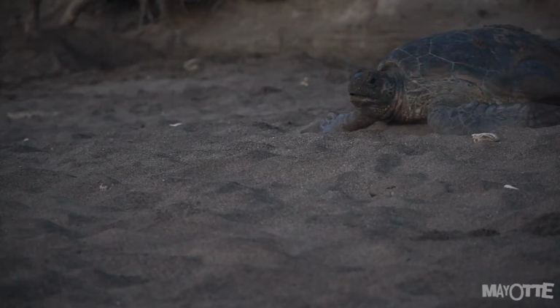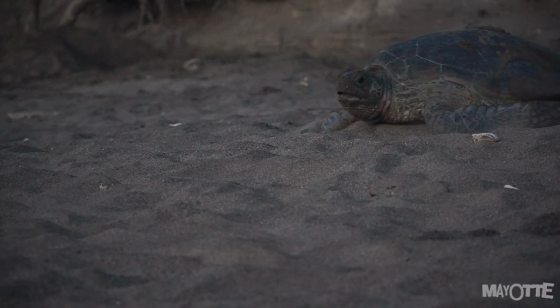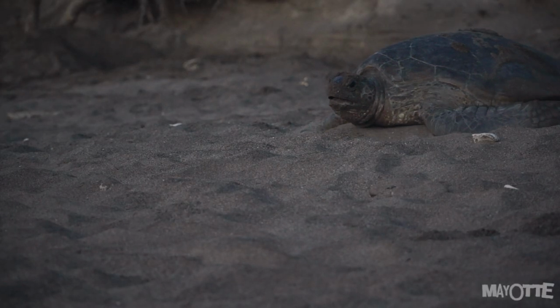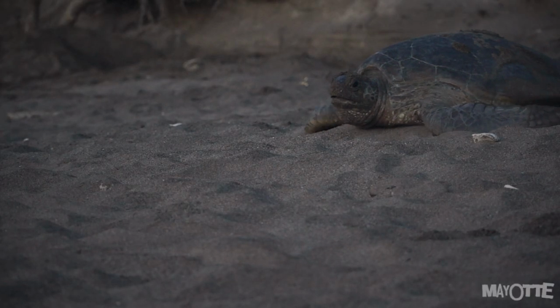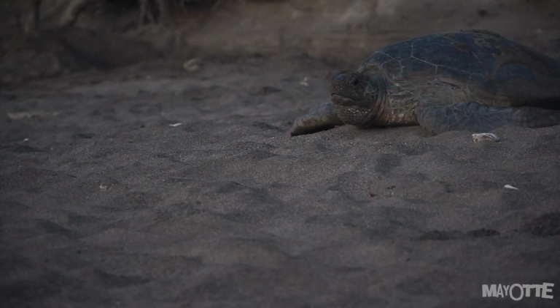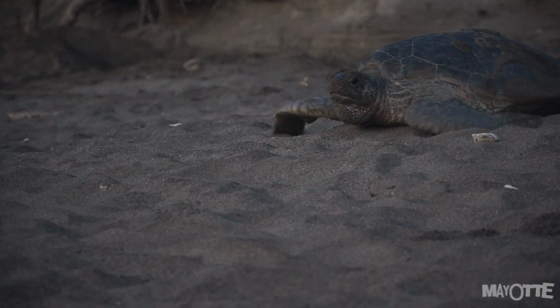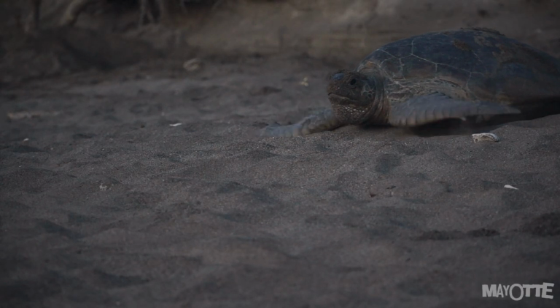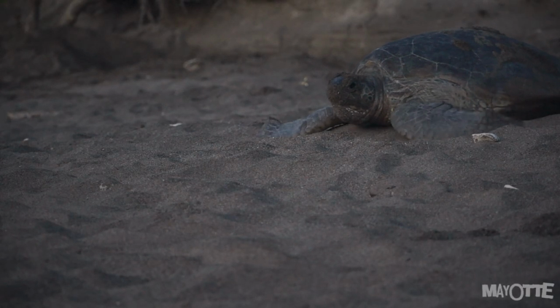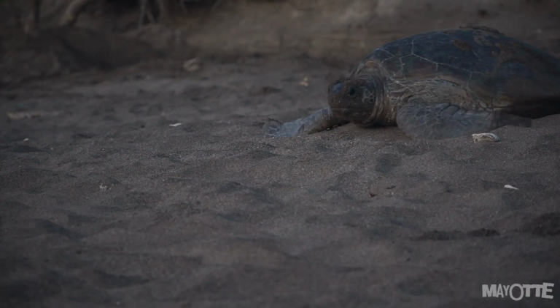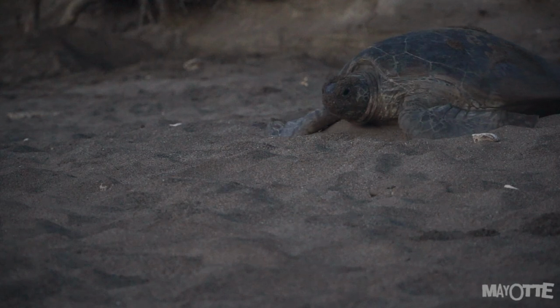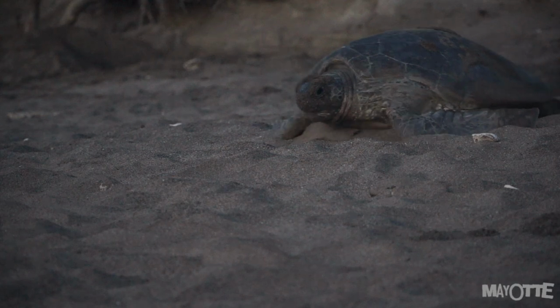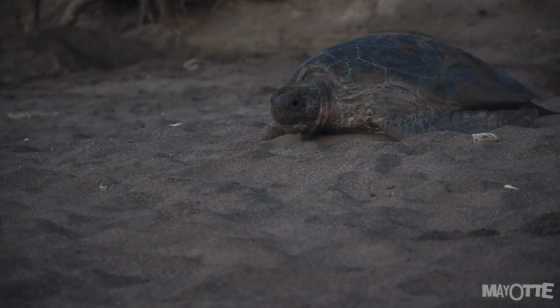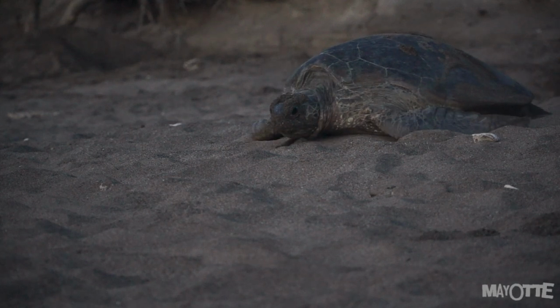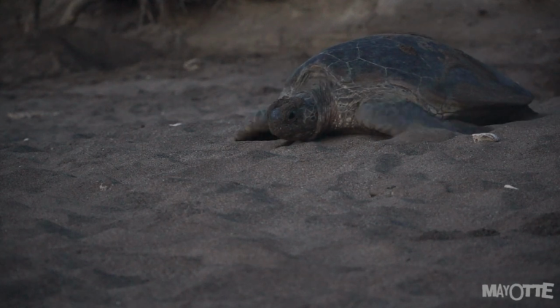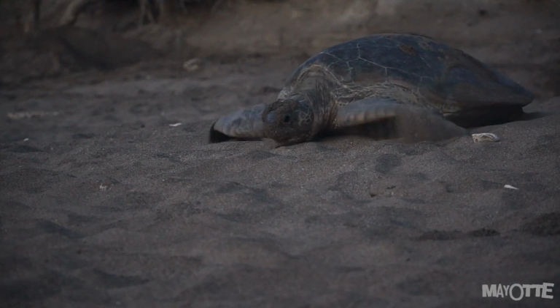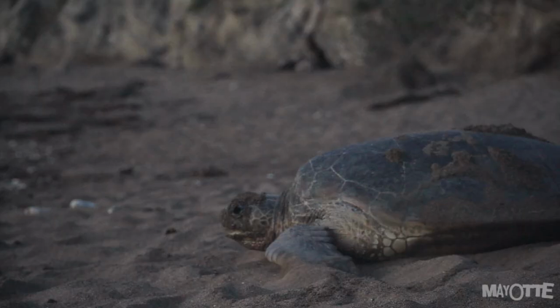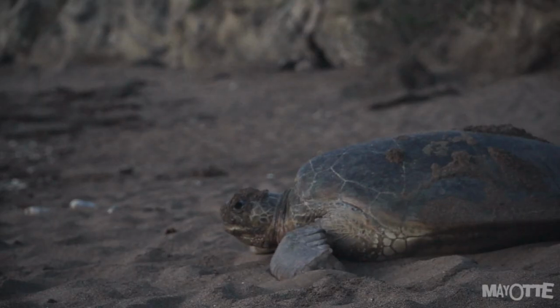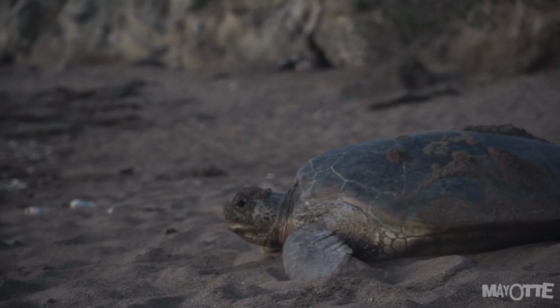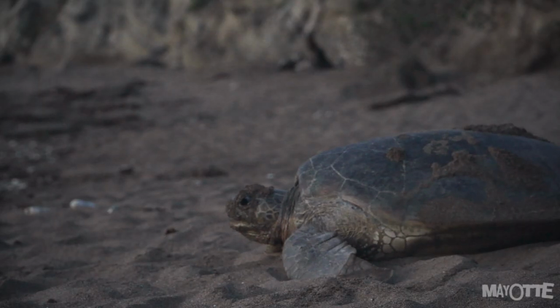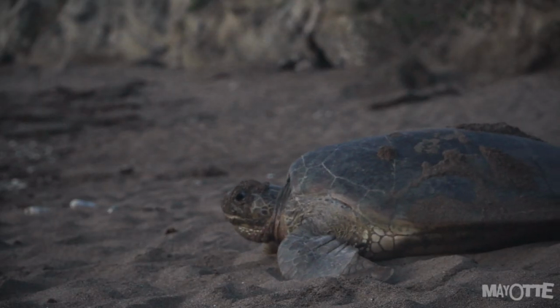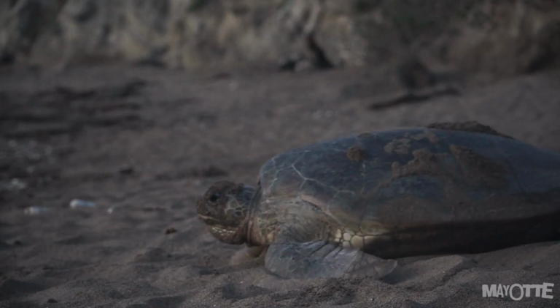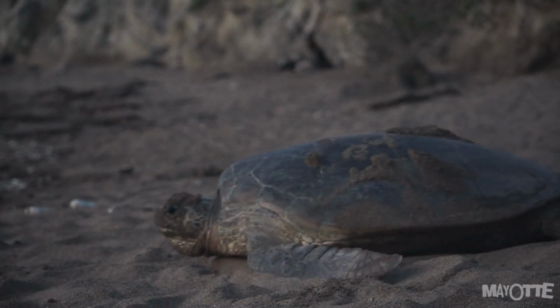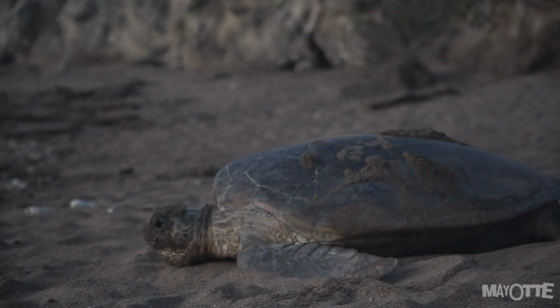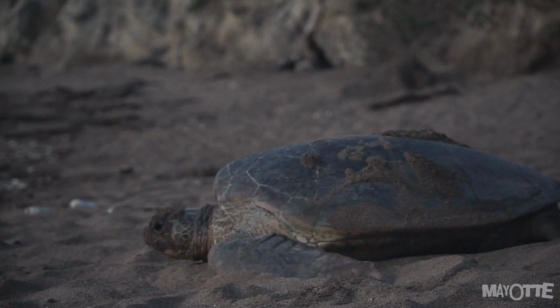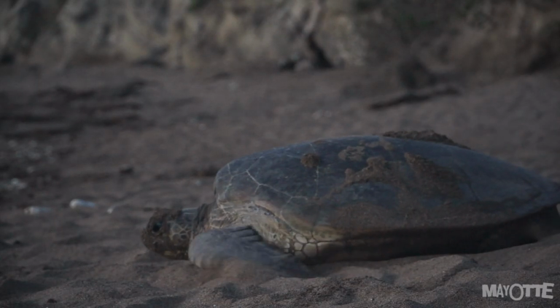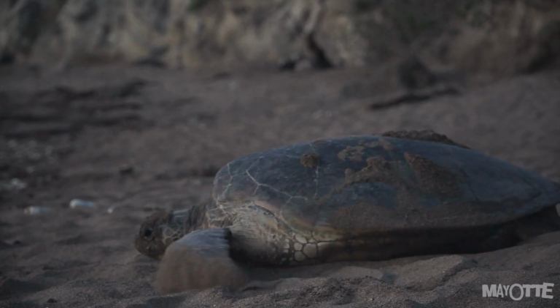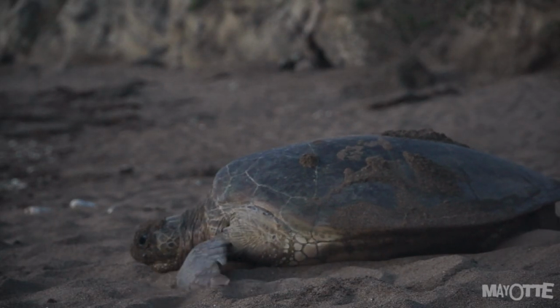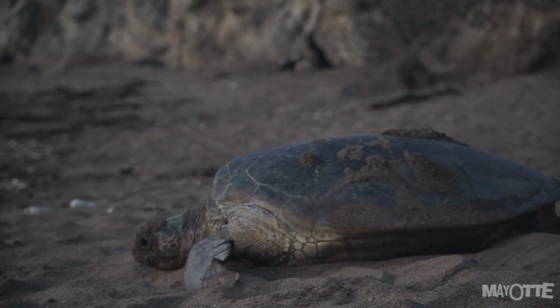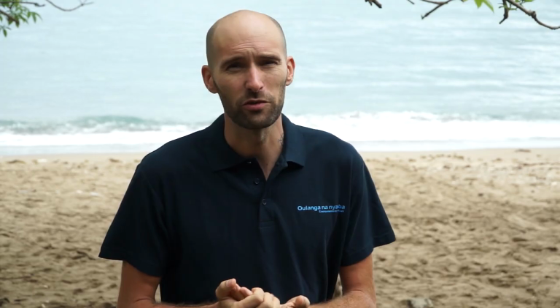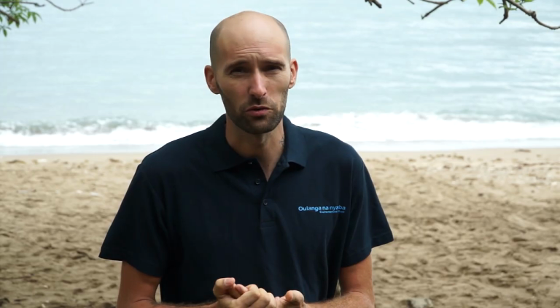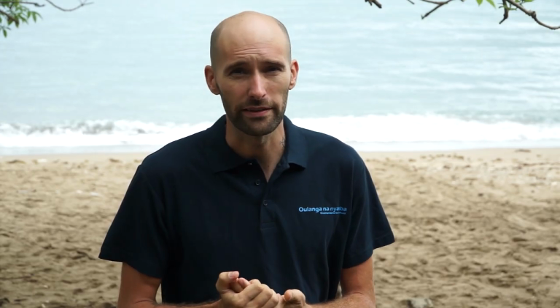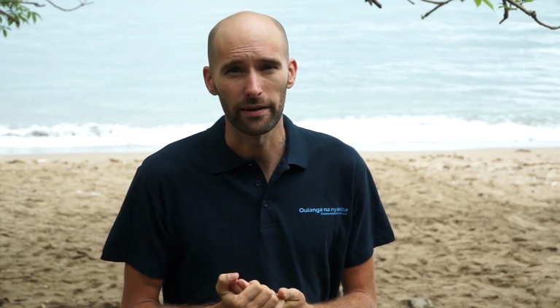Pendant ce temps-là, la tortue est très vulnérable. Elle est lente, elle ne voit pas bien, elle n'entend pas bien. Ce n'est pas son truc, la plage.